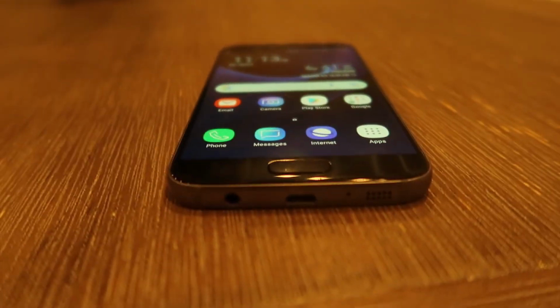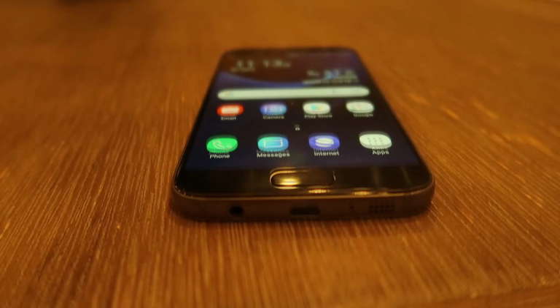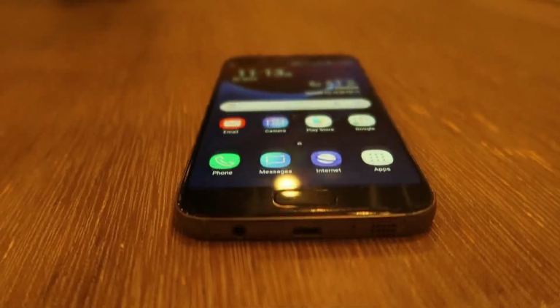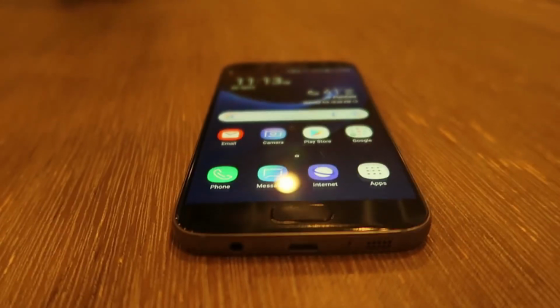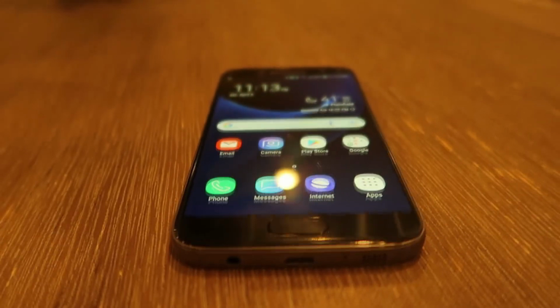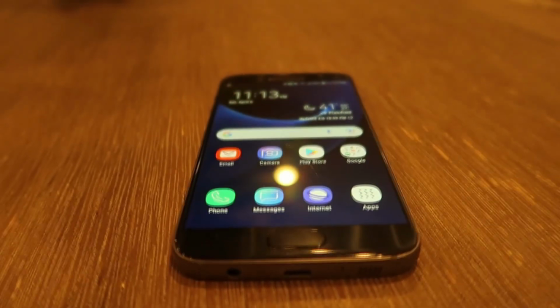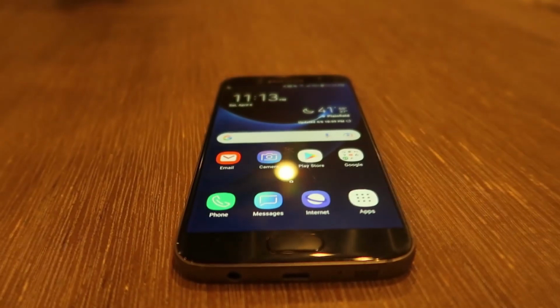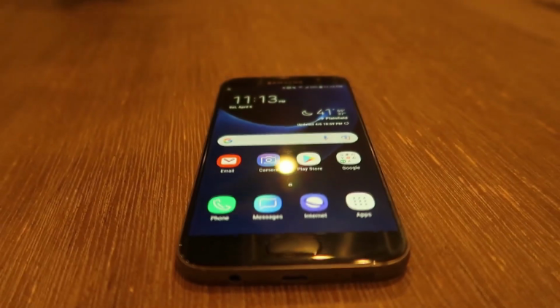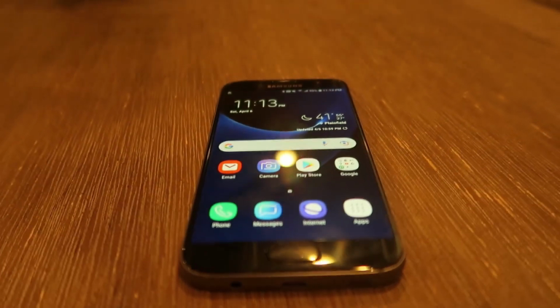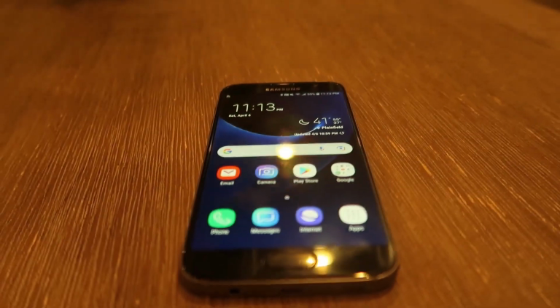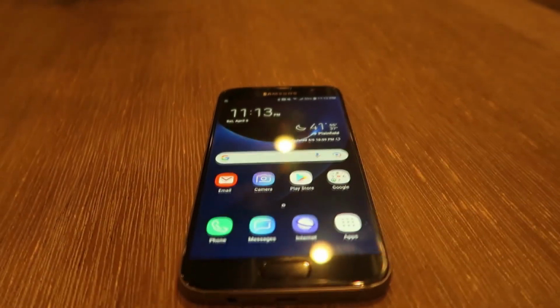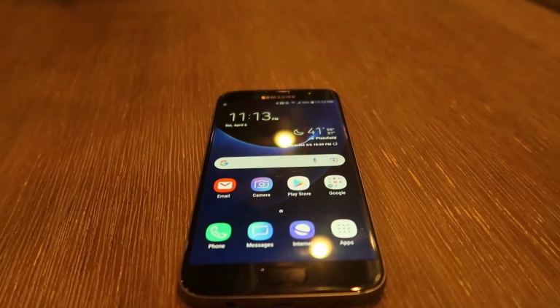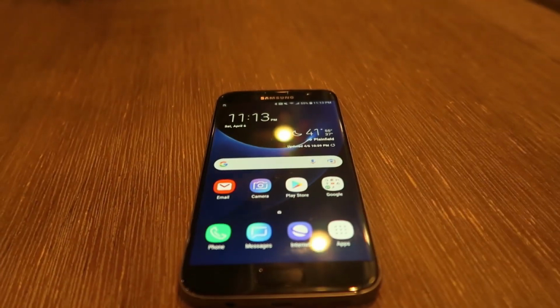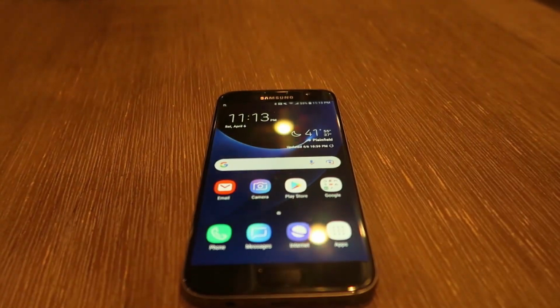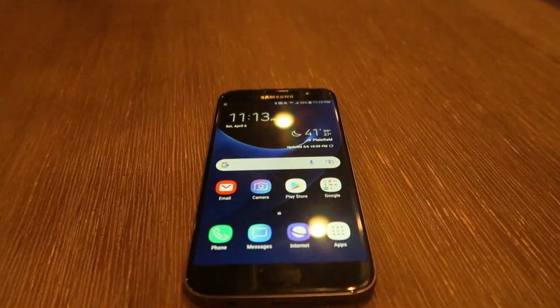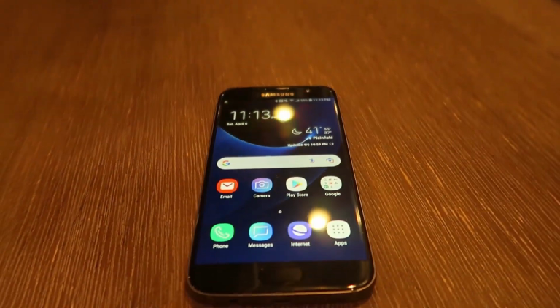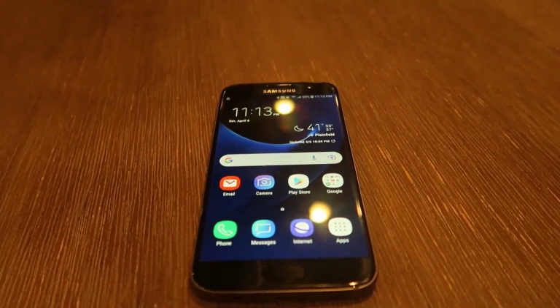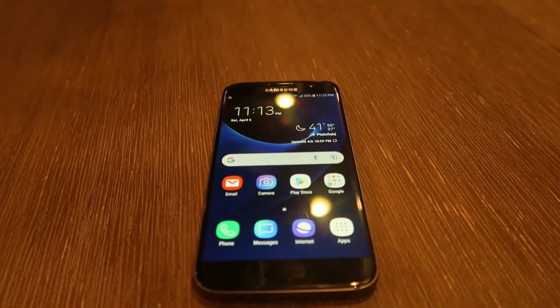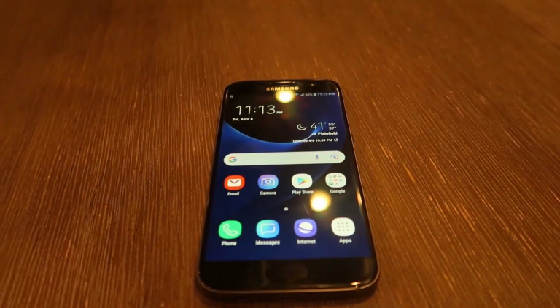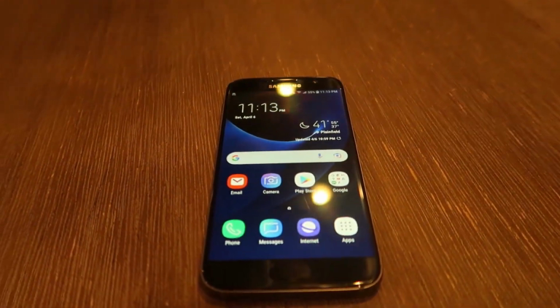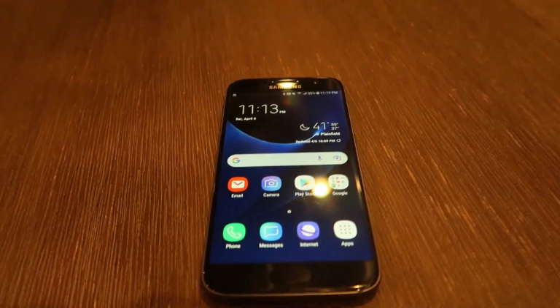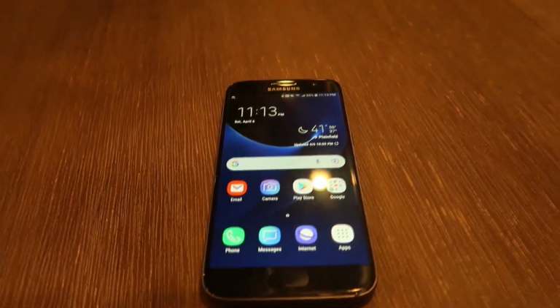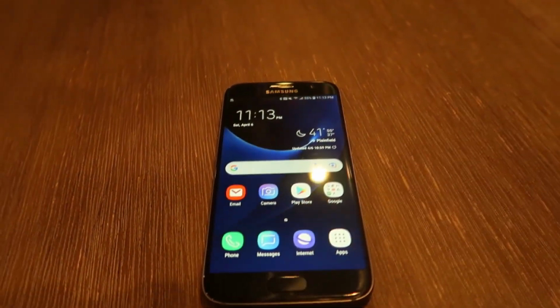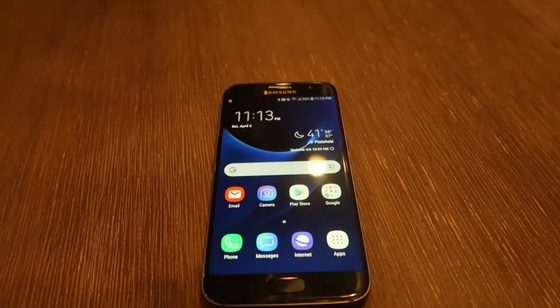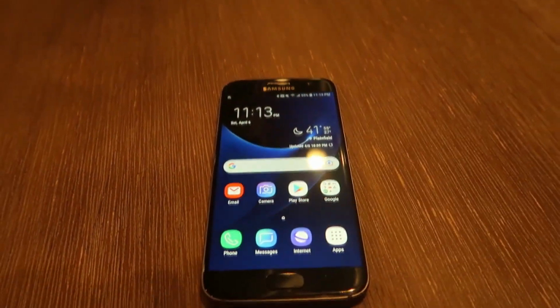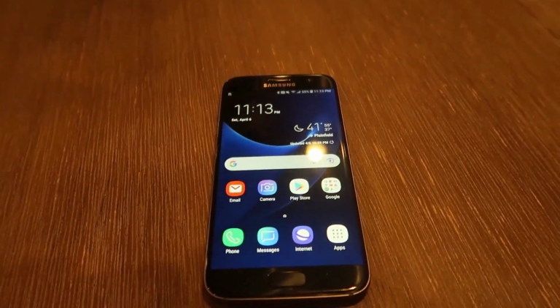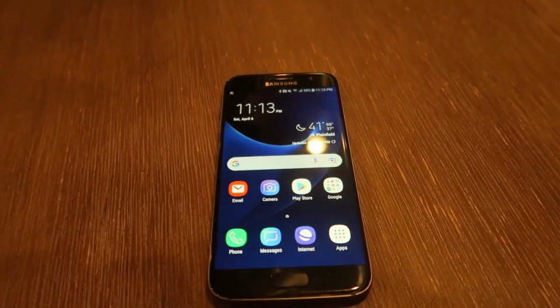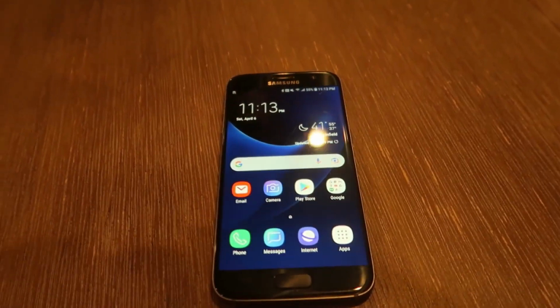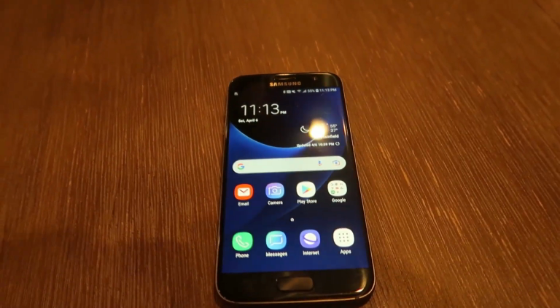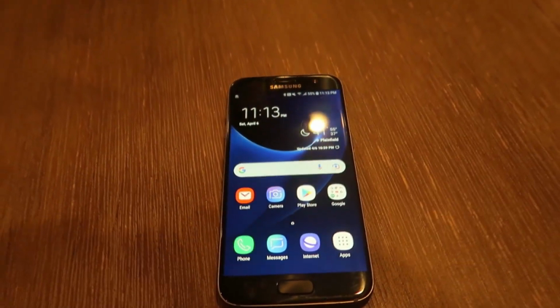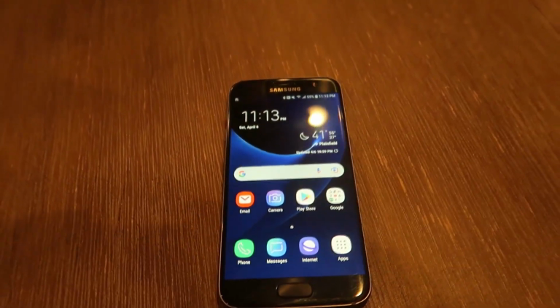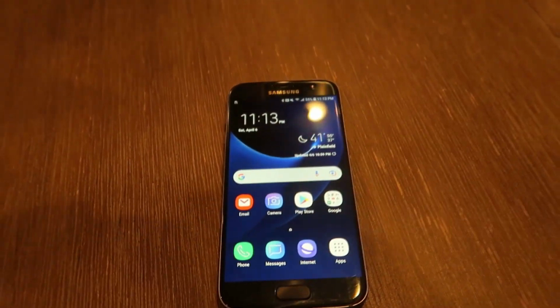In an endeavor to address these problems, Samsung revamped its entire interface, giving birth to Samsung Experience.